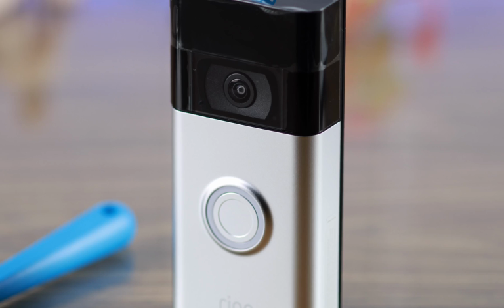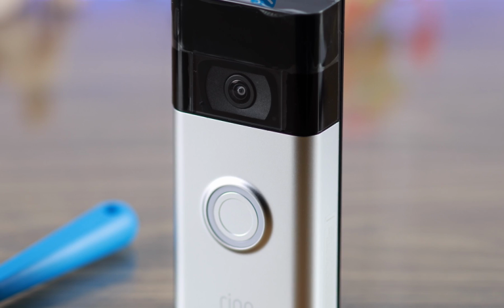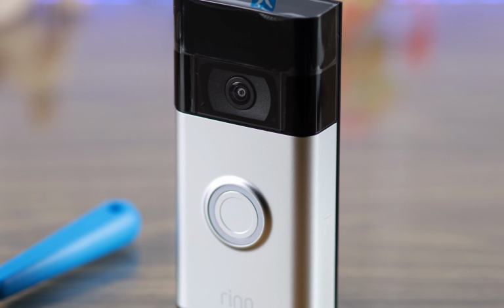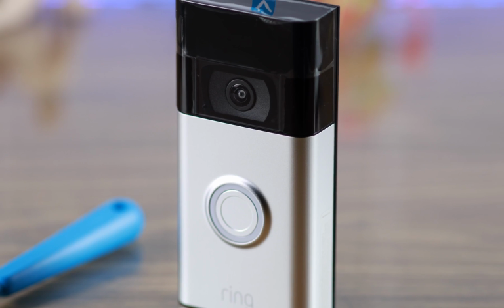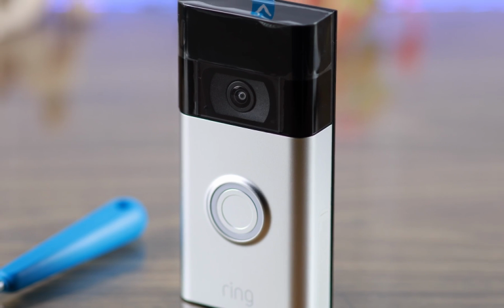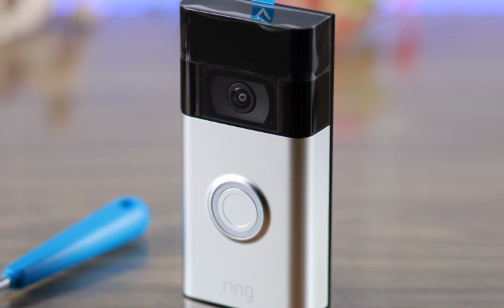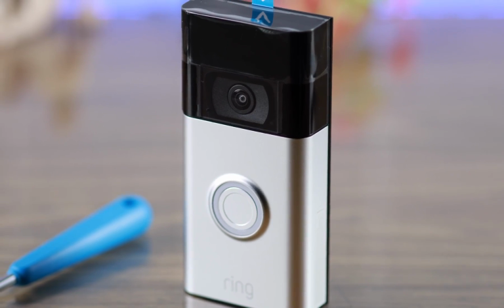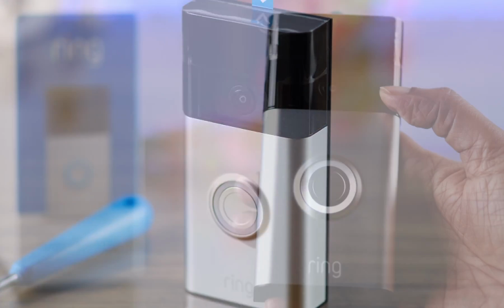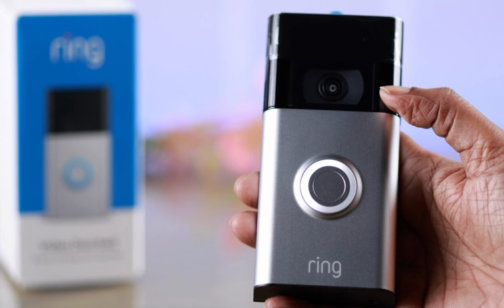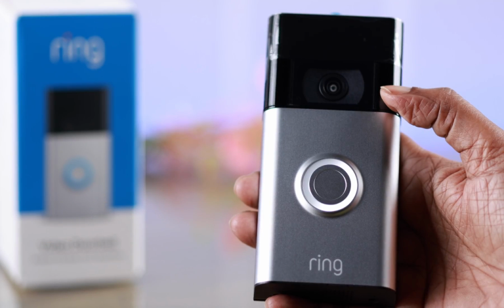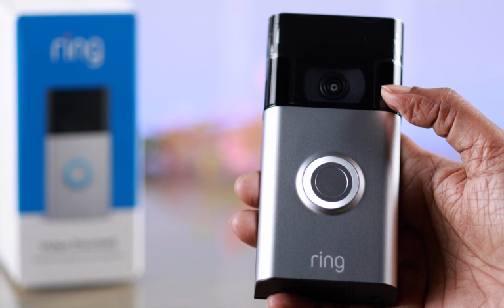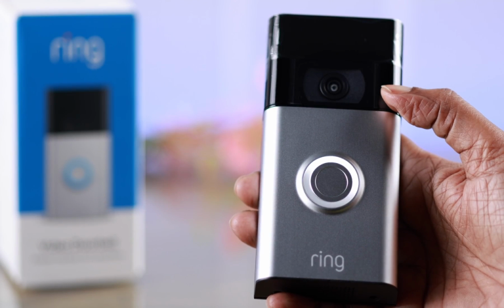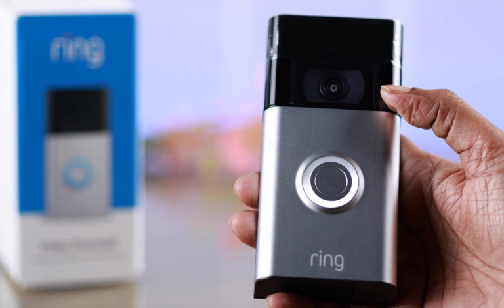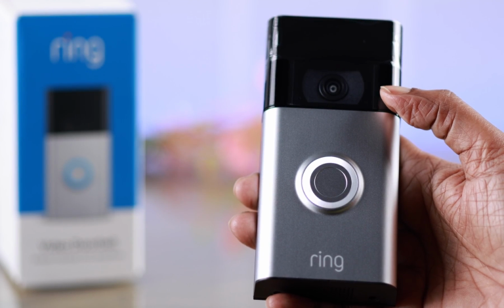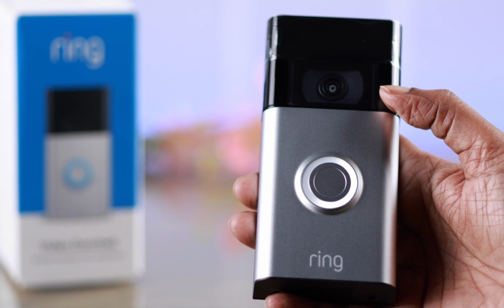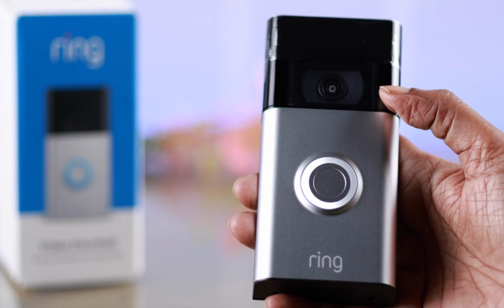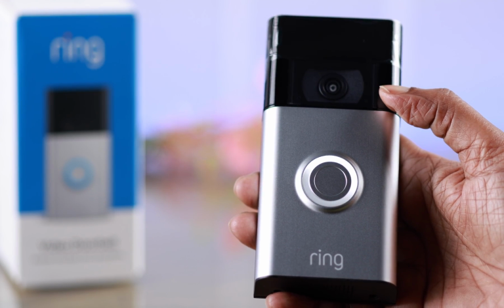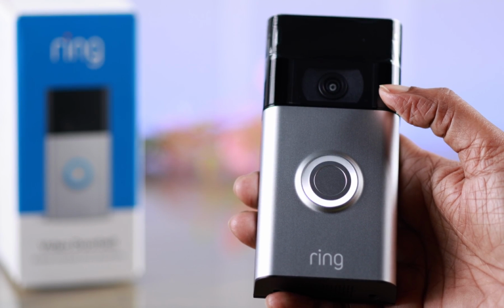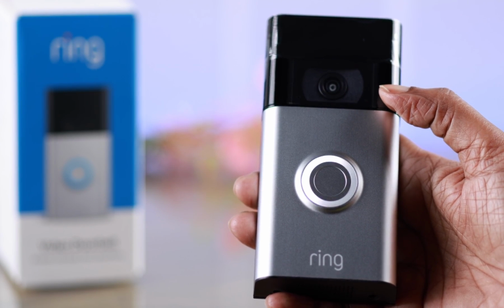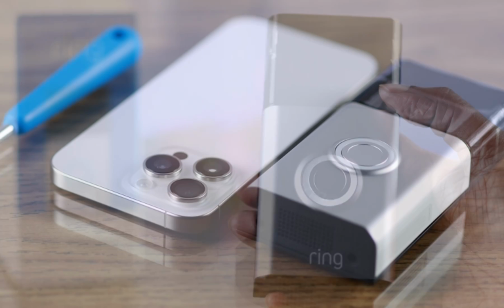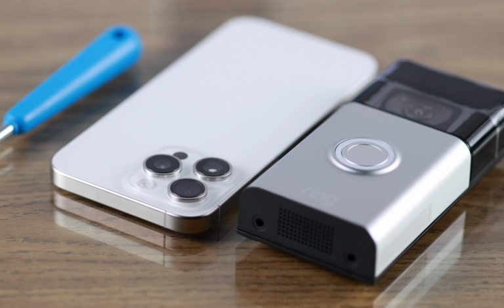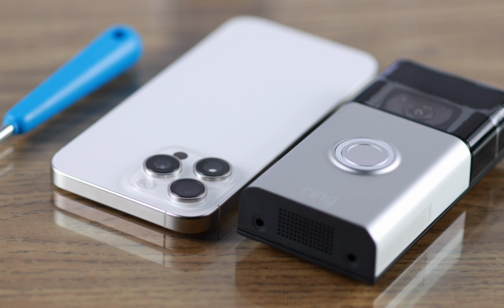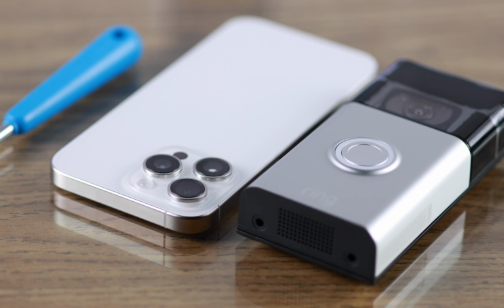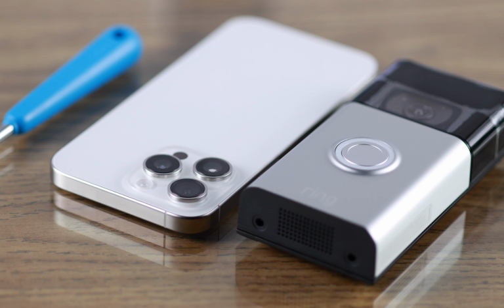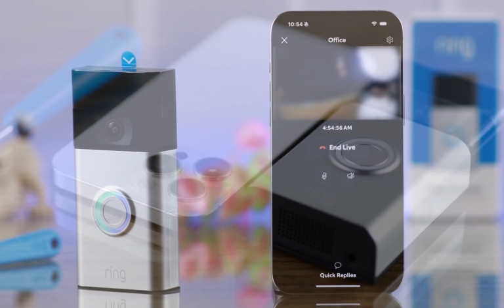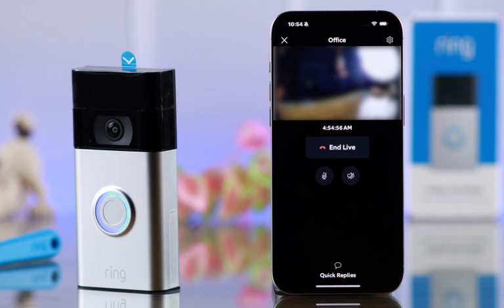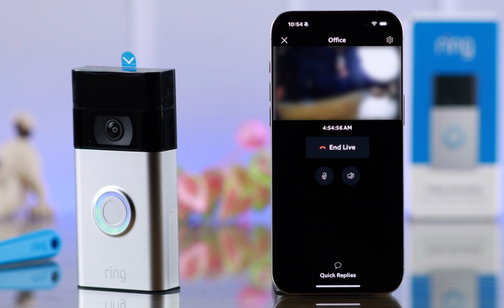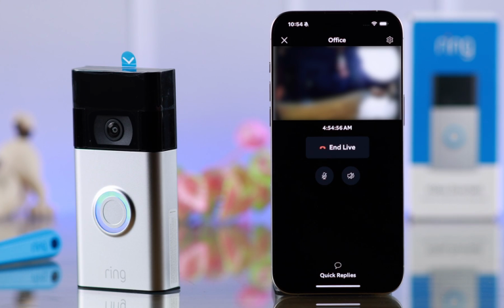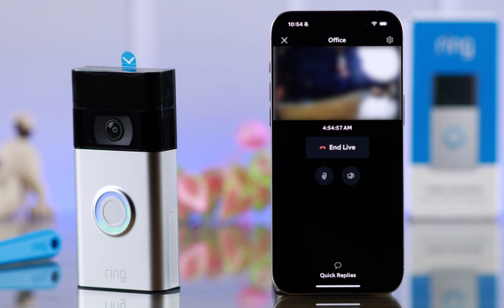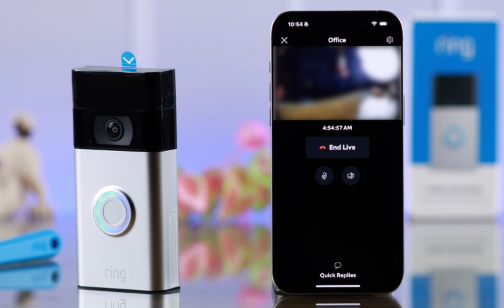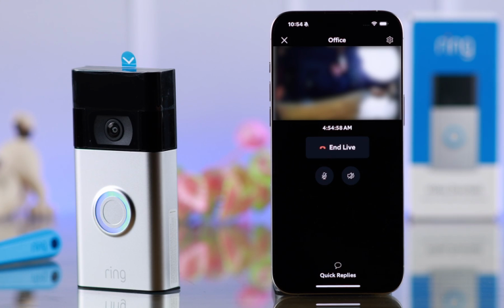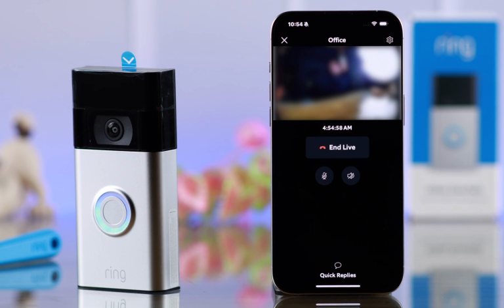Hey there! If you are waiting to set up your Ring Video Doorbell 2nd Generation for the first time with your iPhone, this video will let you know how to do that.